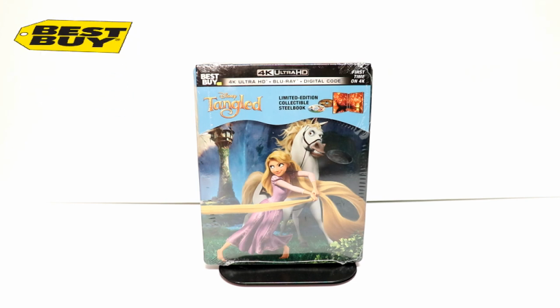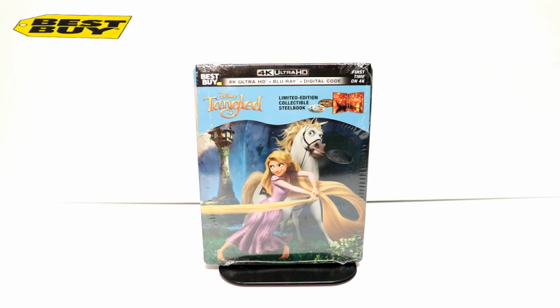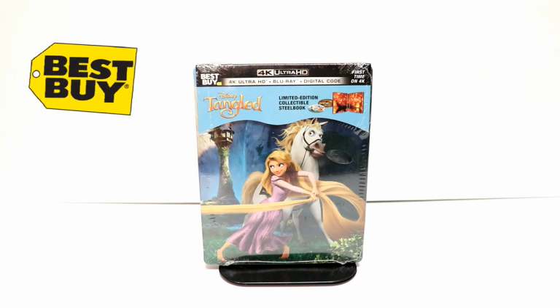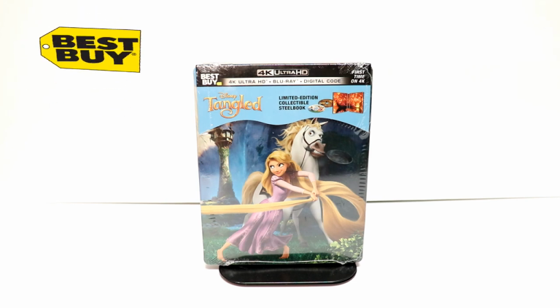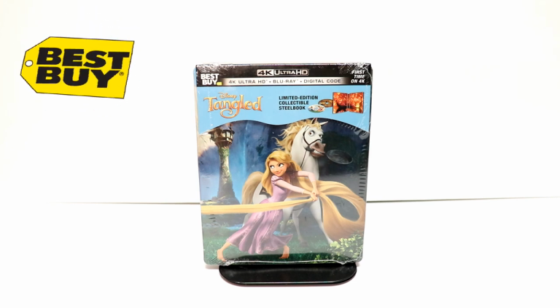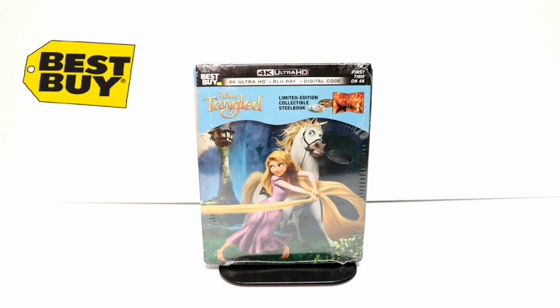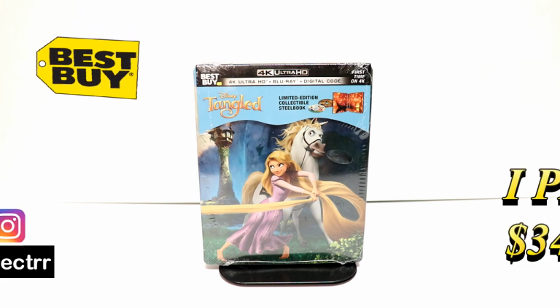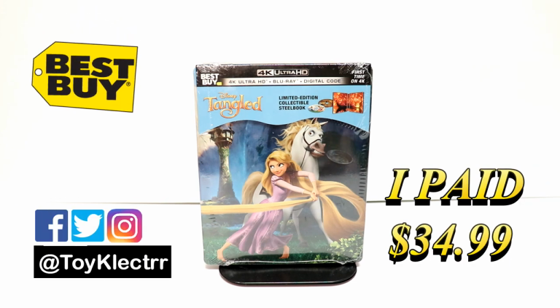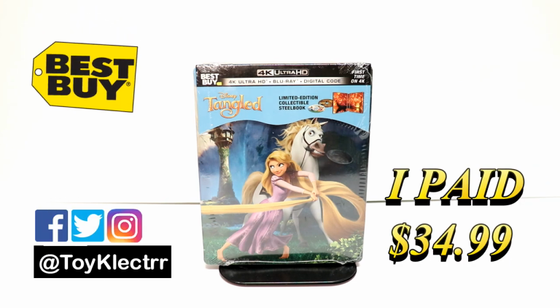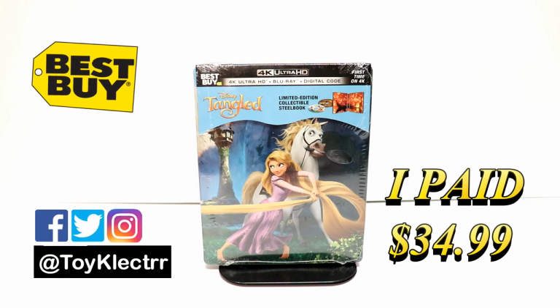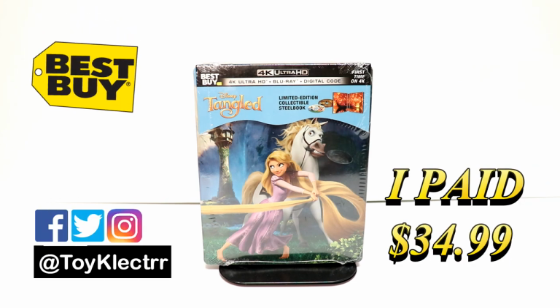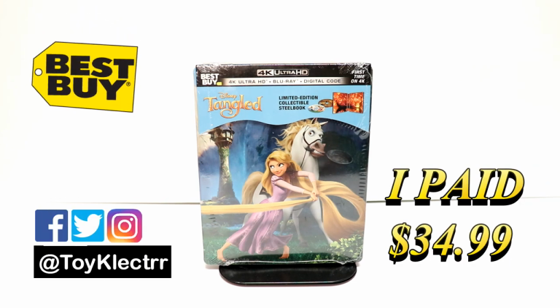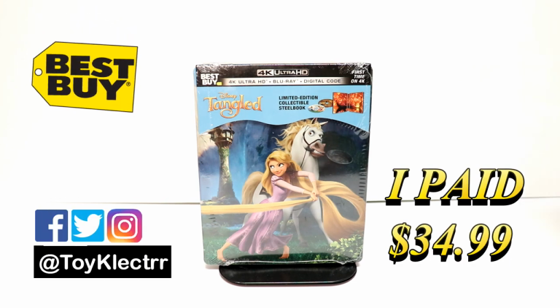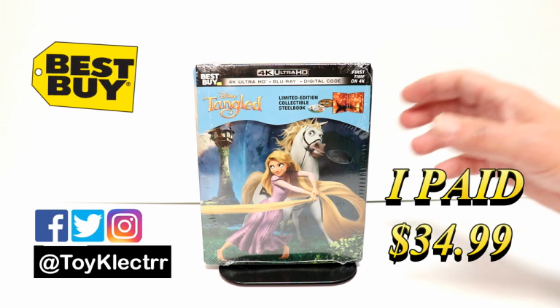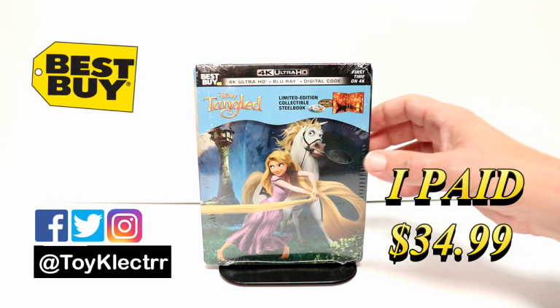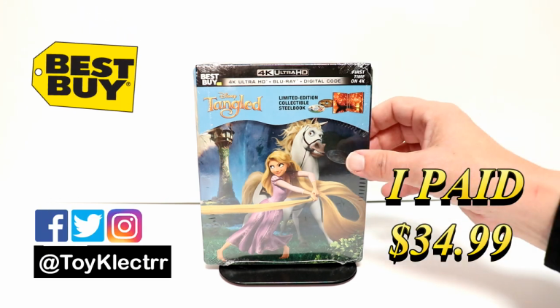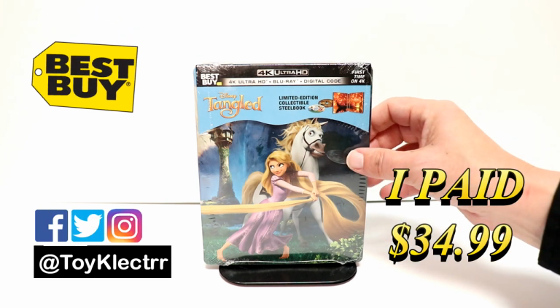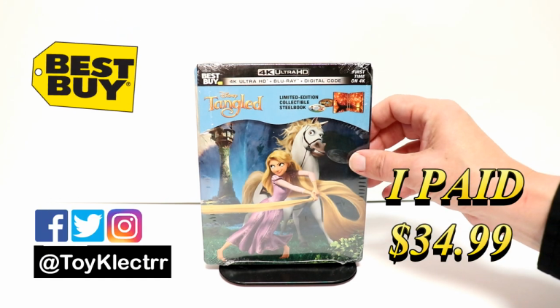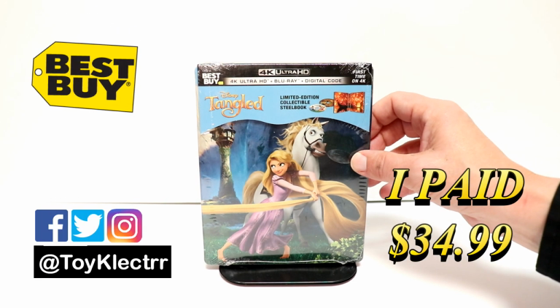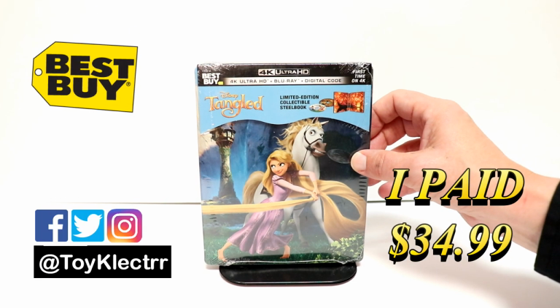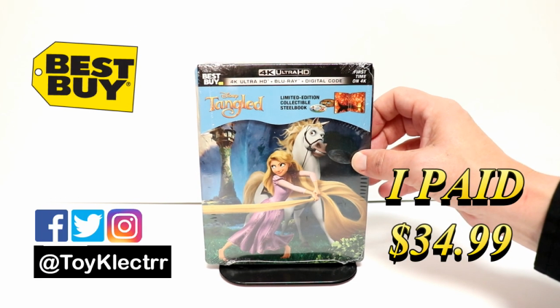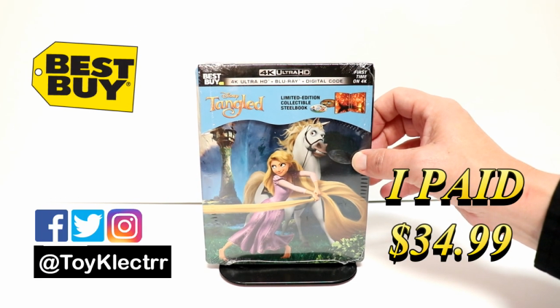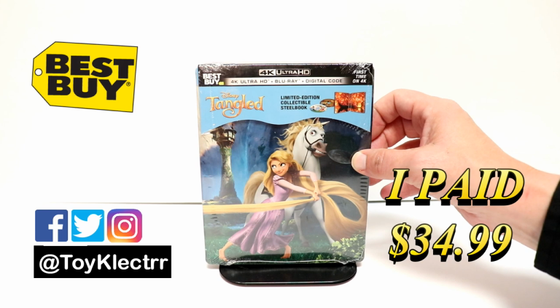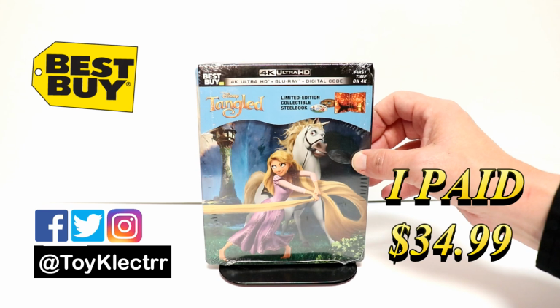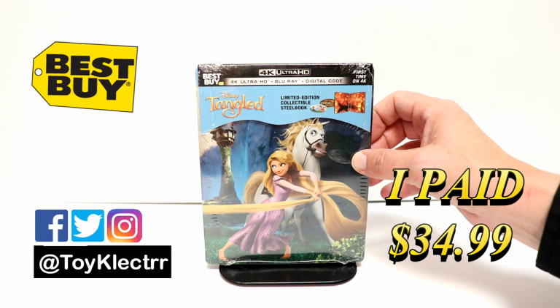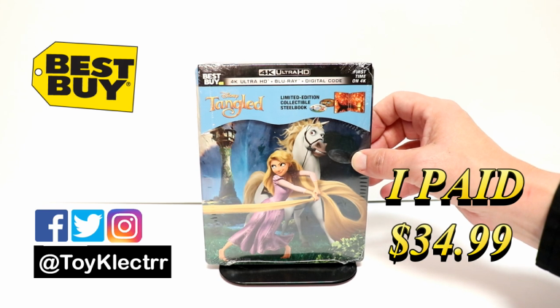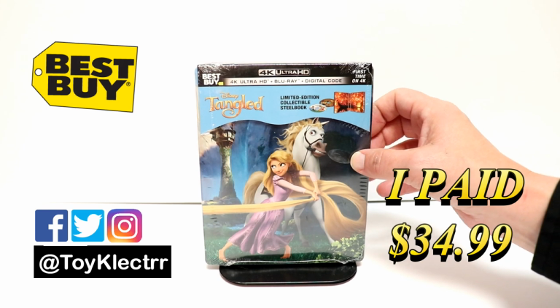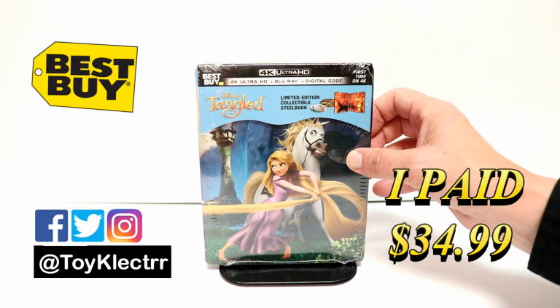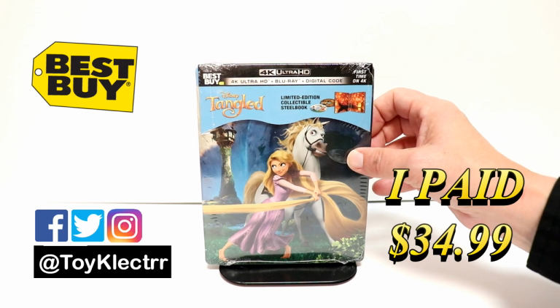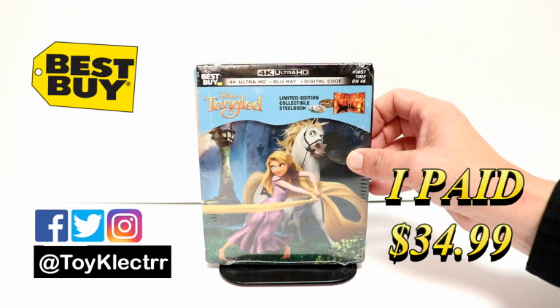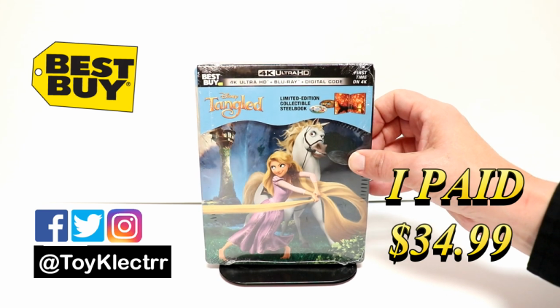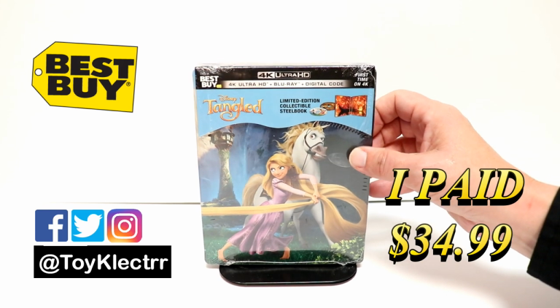So today I picked up my copy of Tangled. This is a Best Buy Exclusive Steelbook that features the 4K Ultra HD, Blu-ray, and Digital Decode.